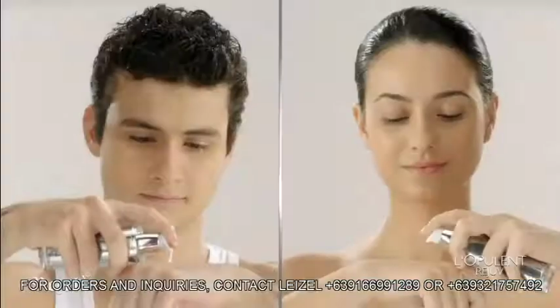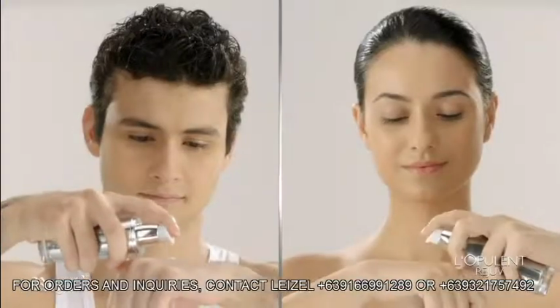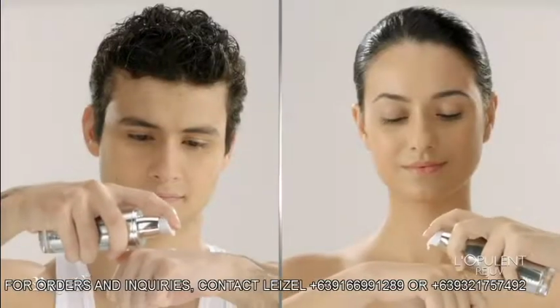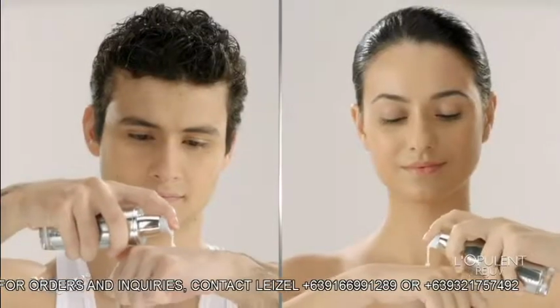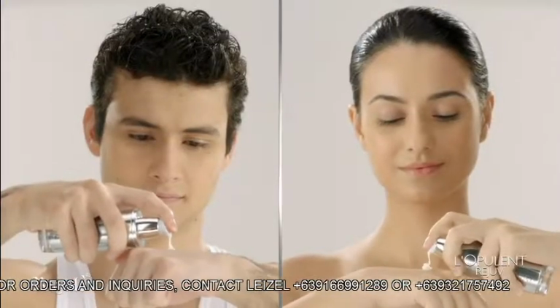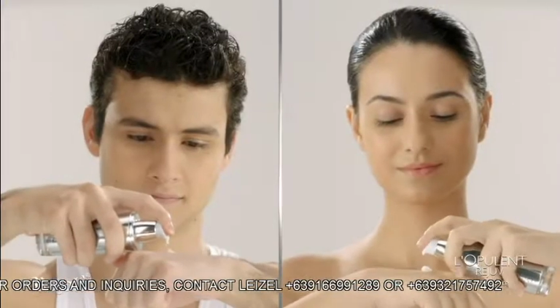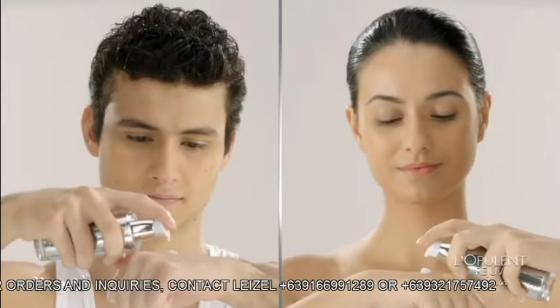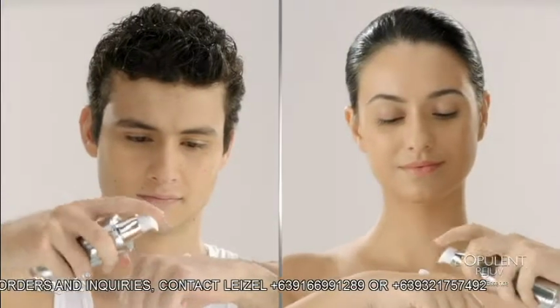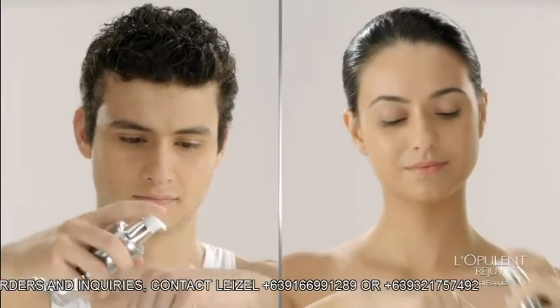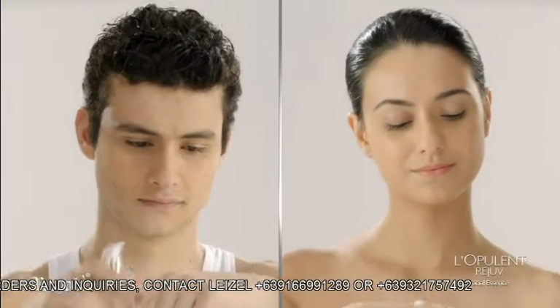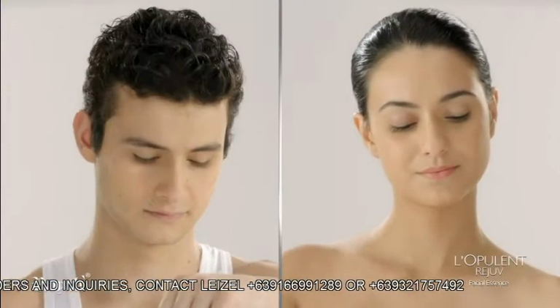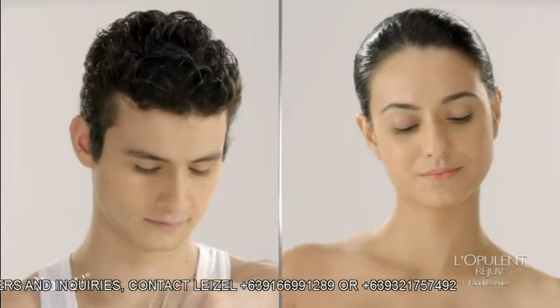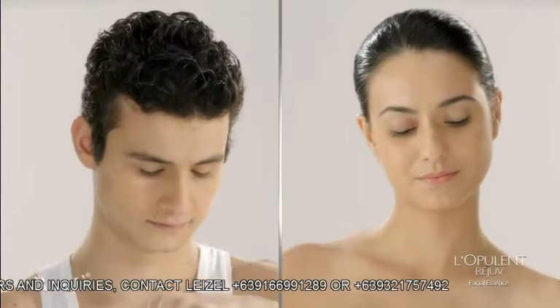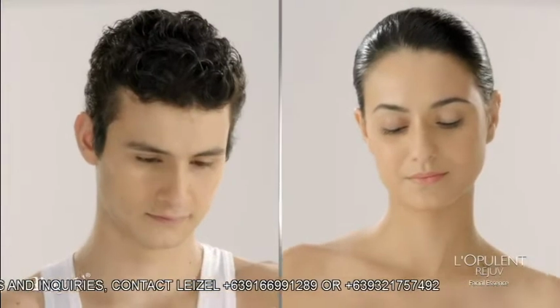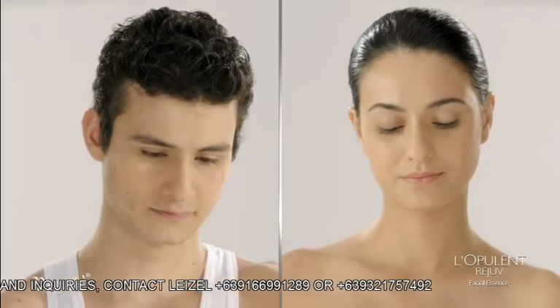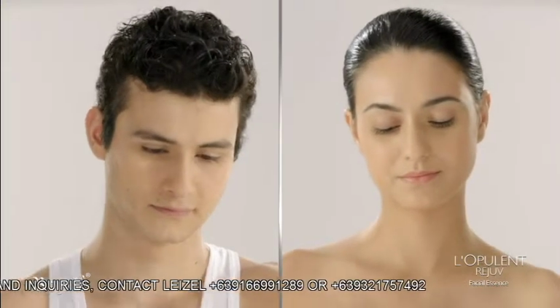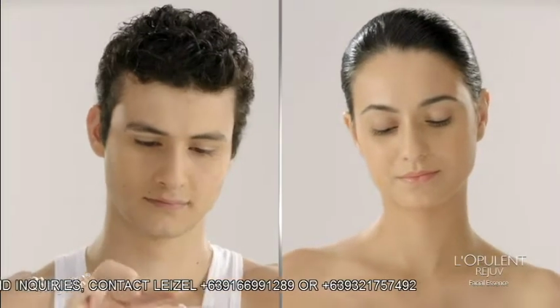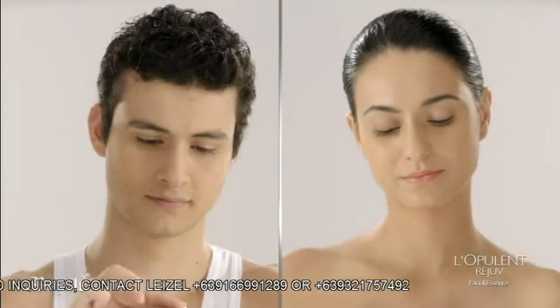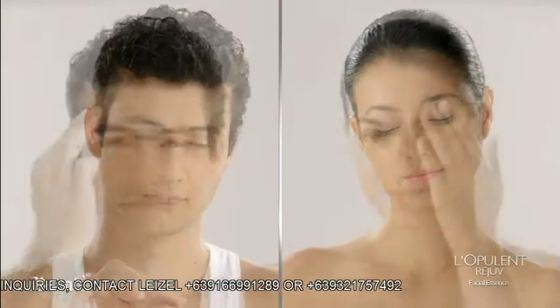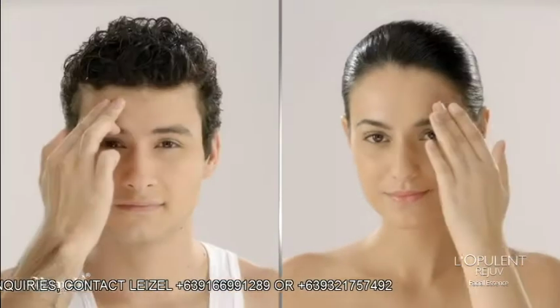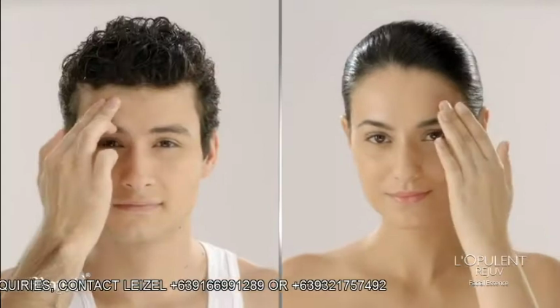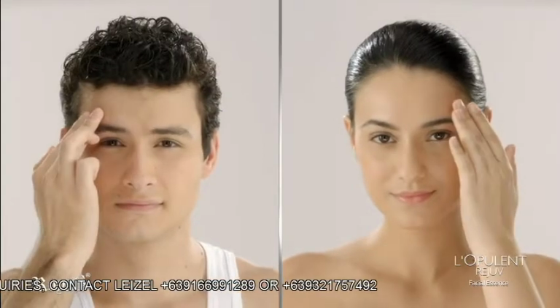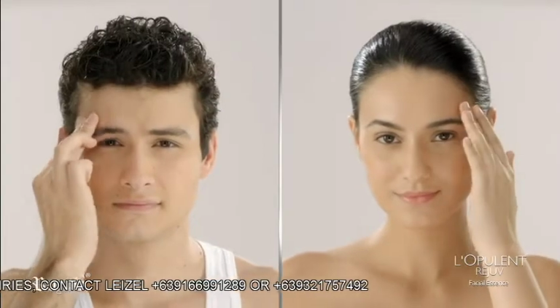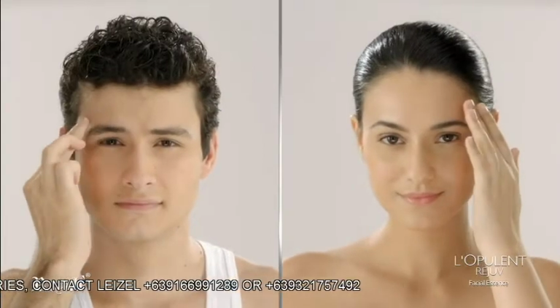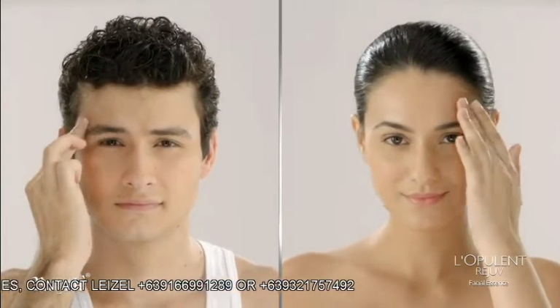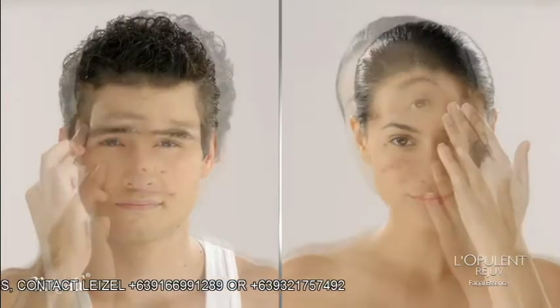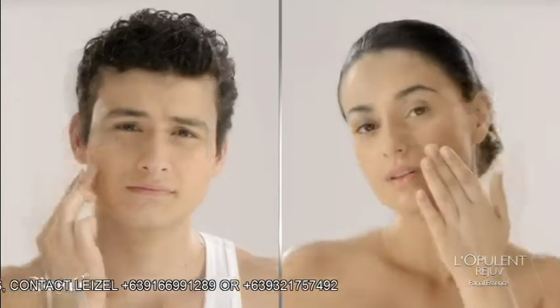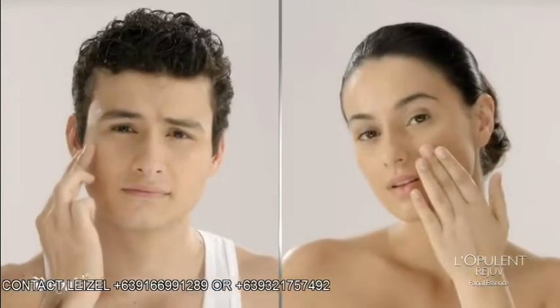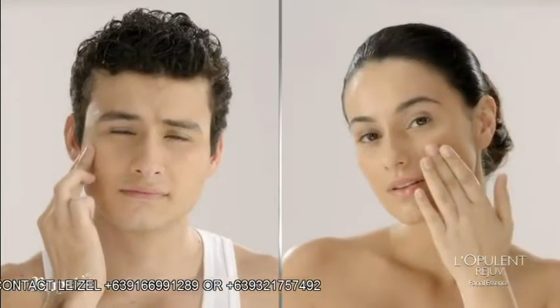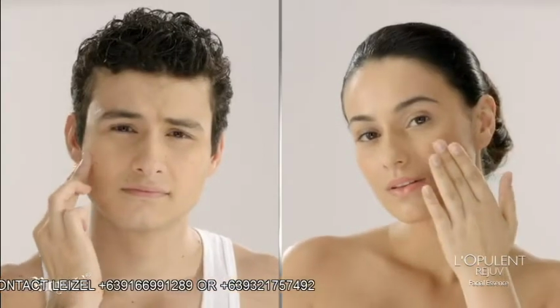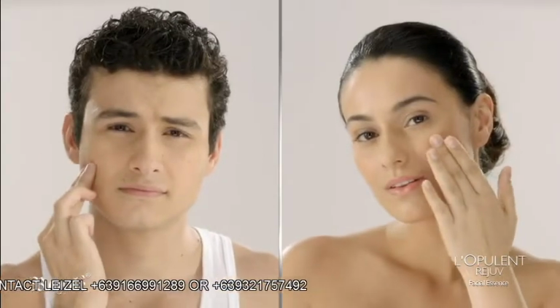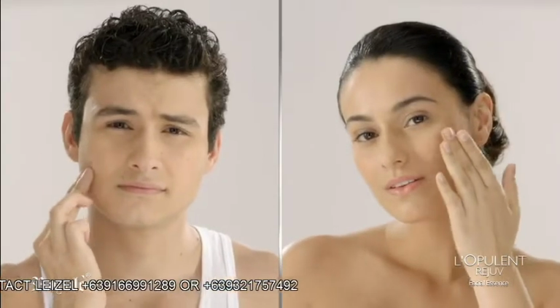Using your fingertips, gently pat the Facial Essence to your face, neck and eye area.